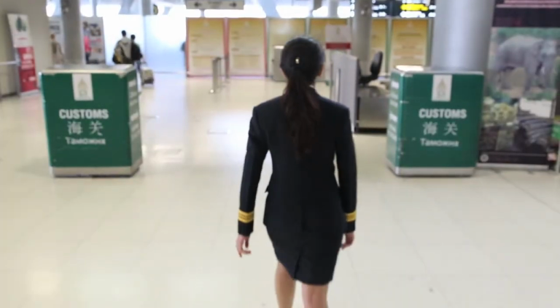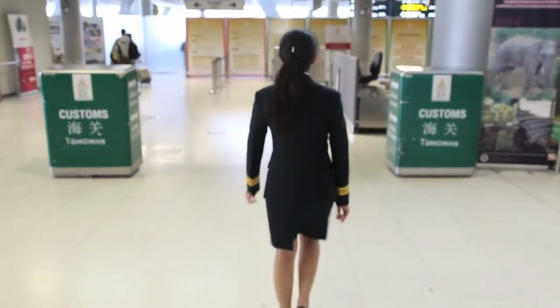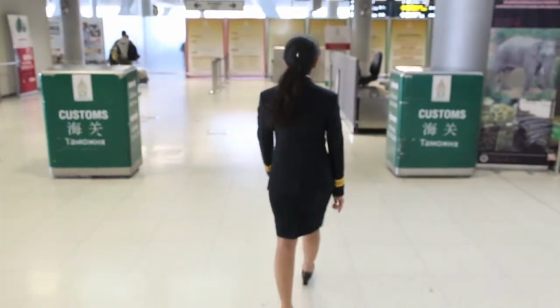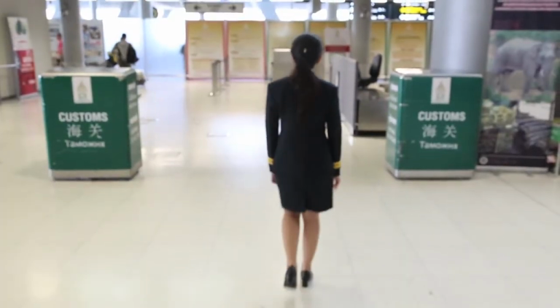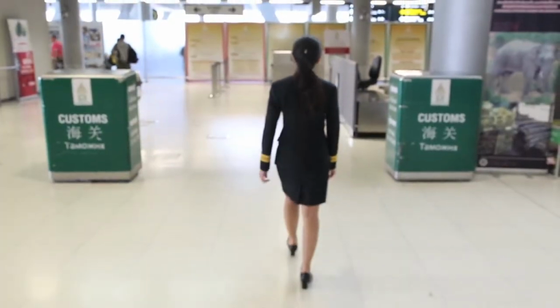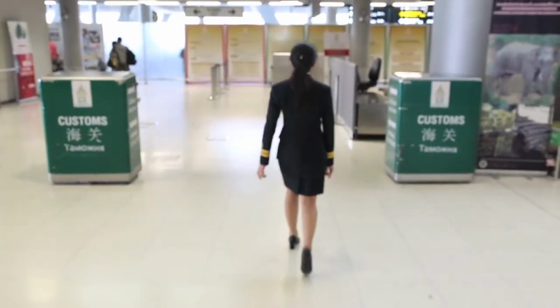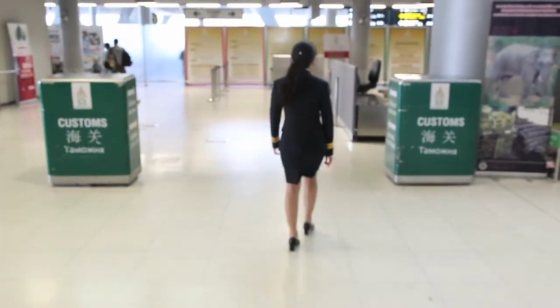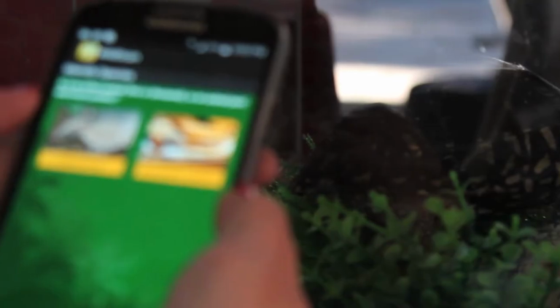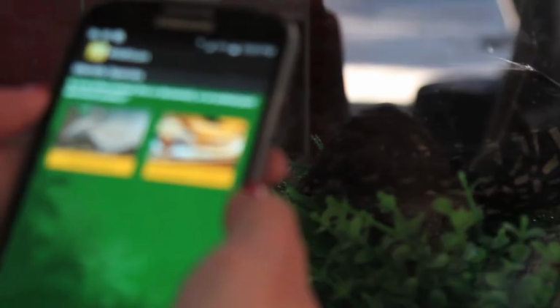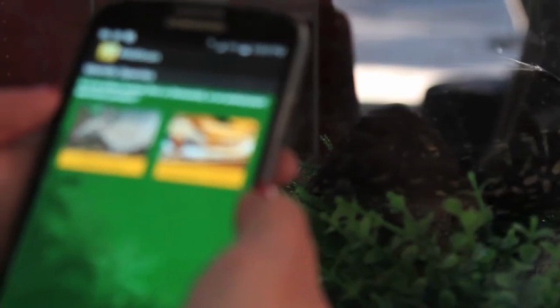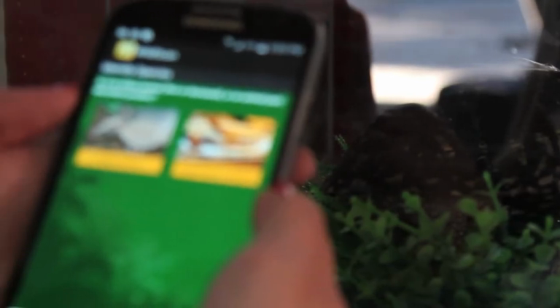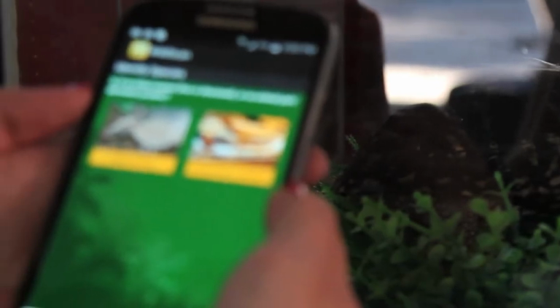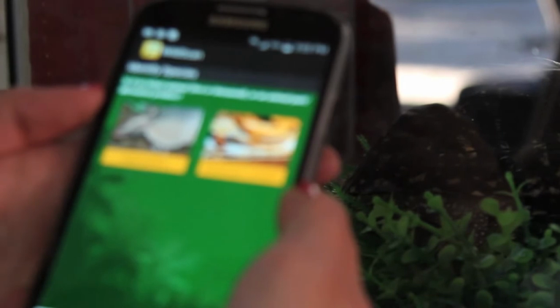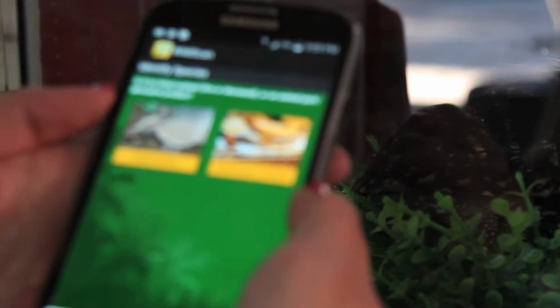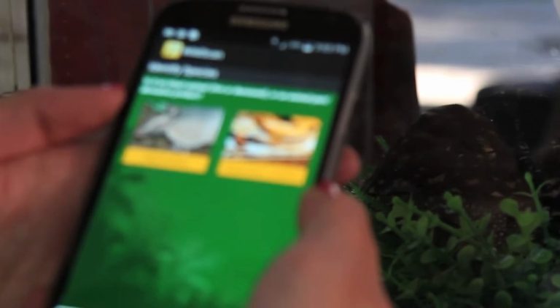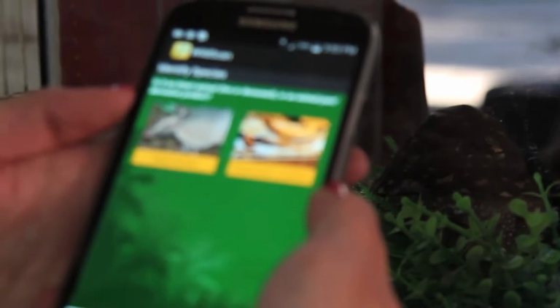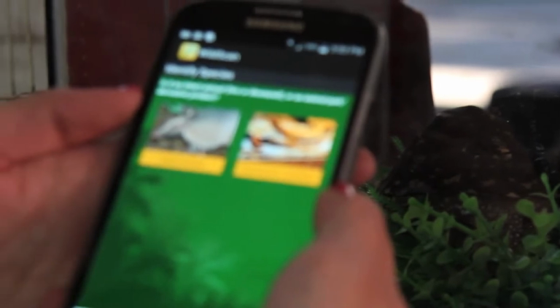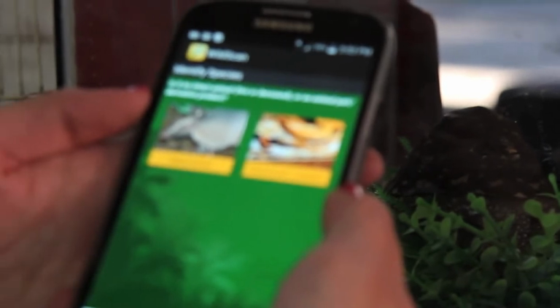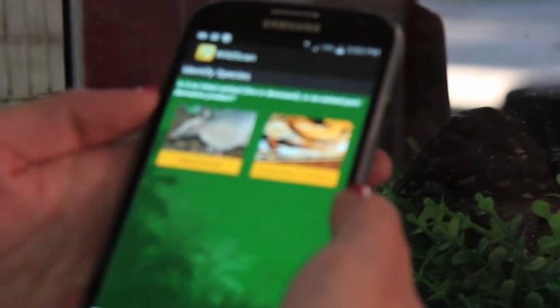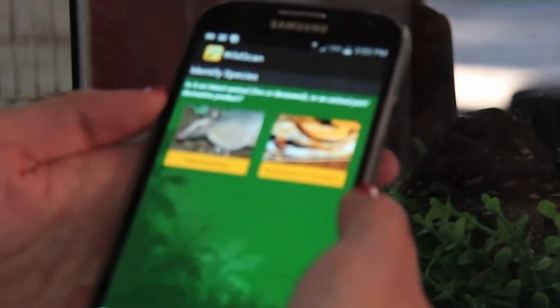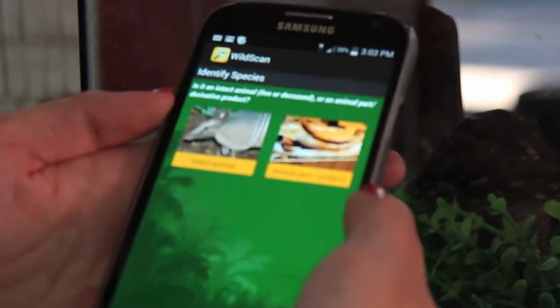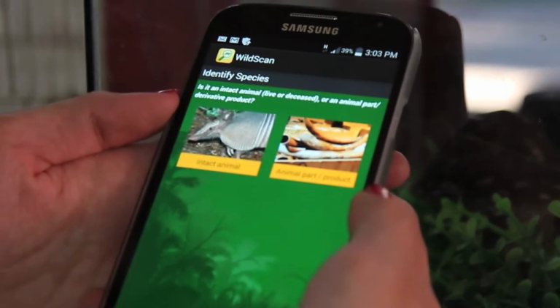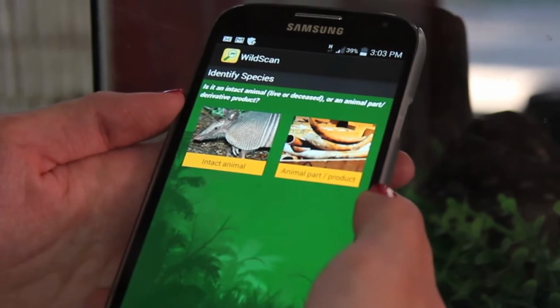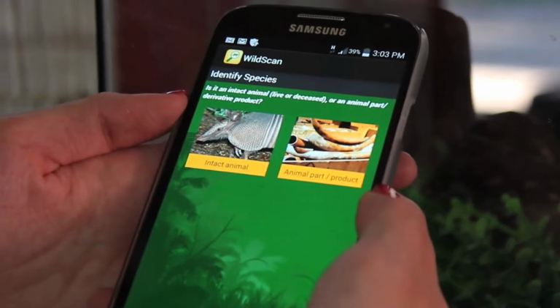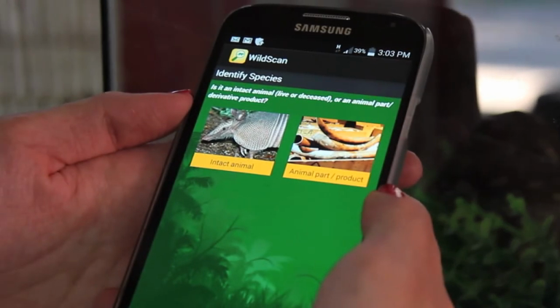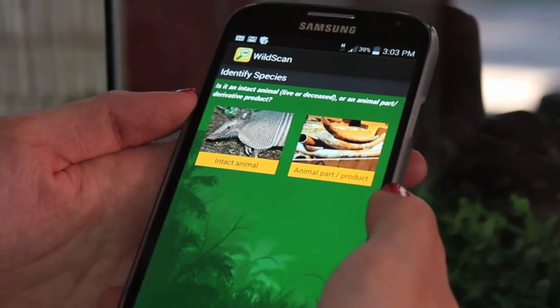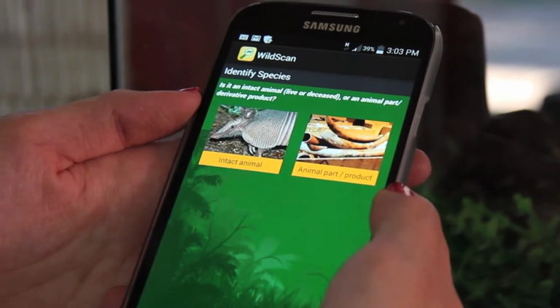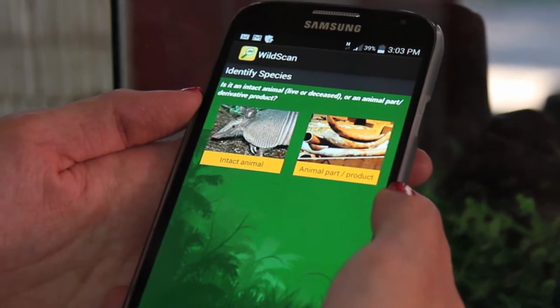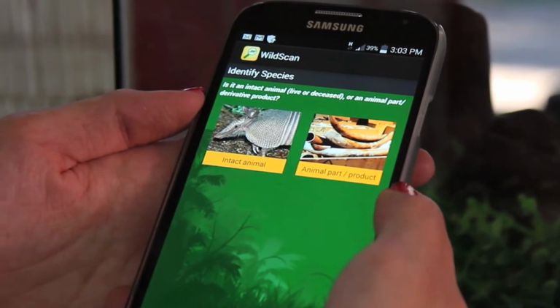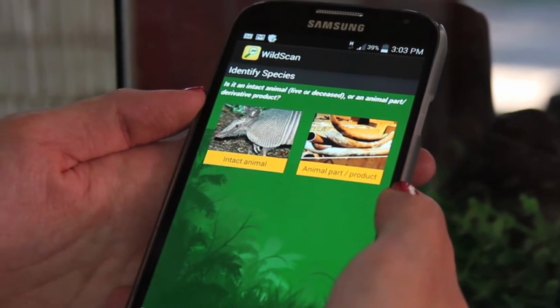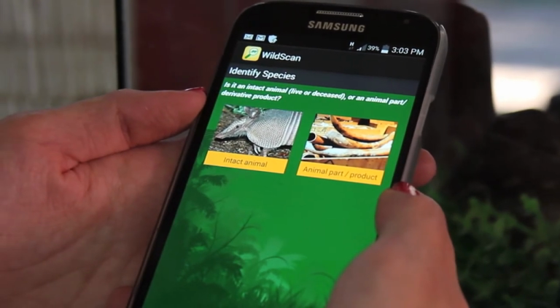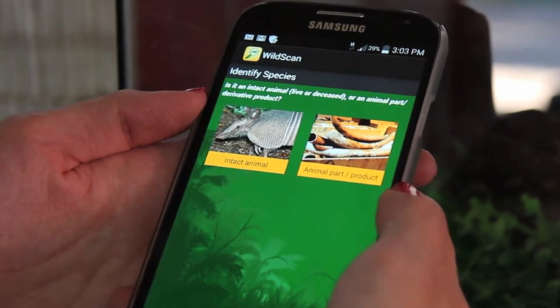WildScan, a new species identification and response application developed by Freeland, can assist law enforcement wherever they work.